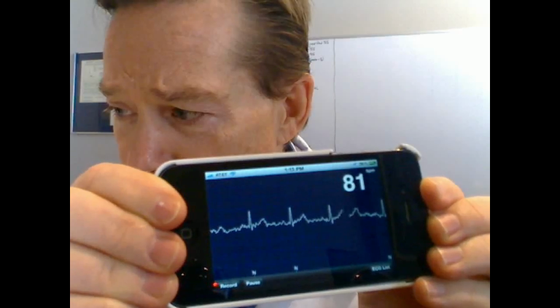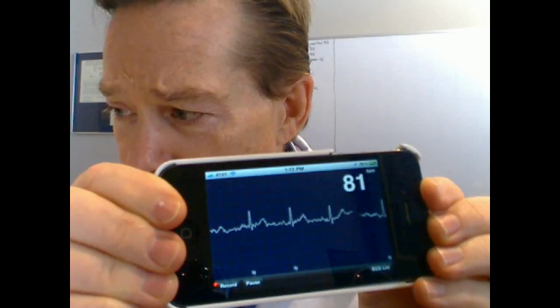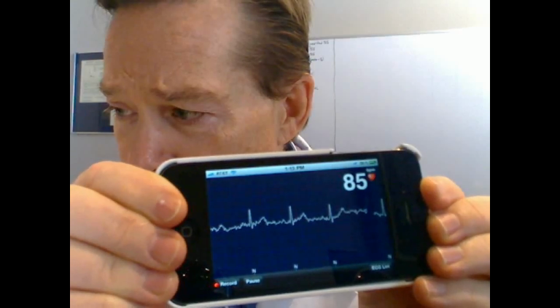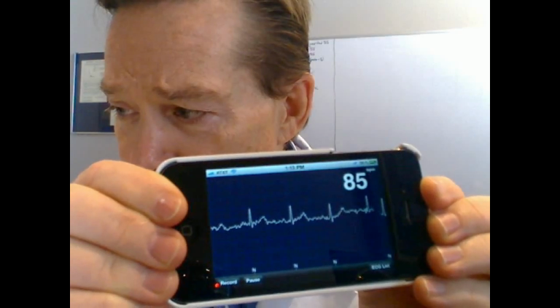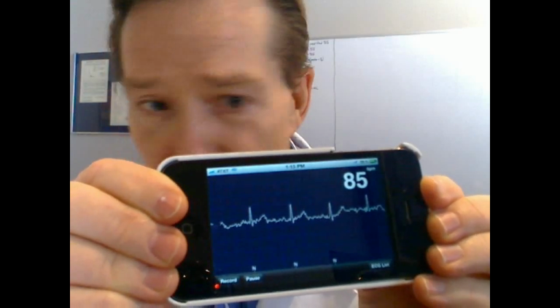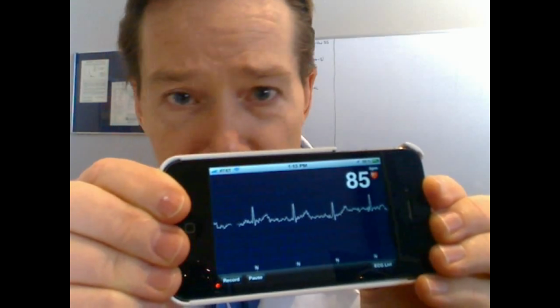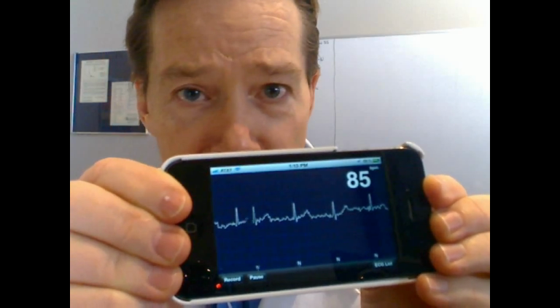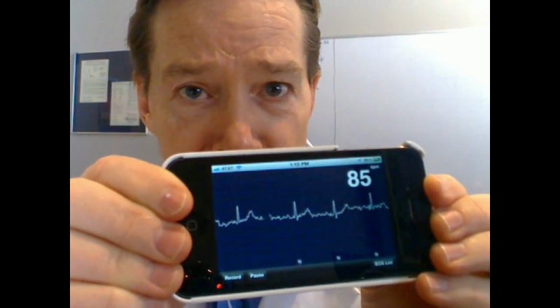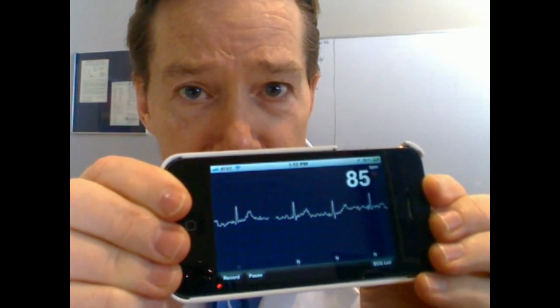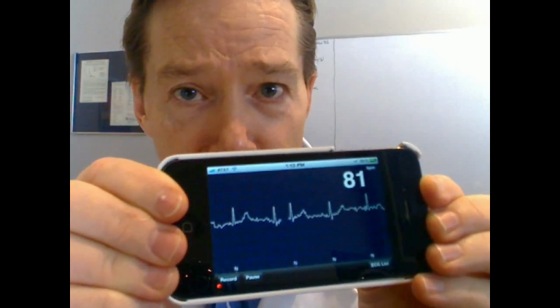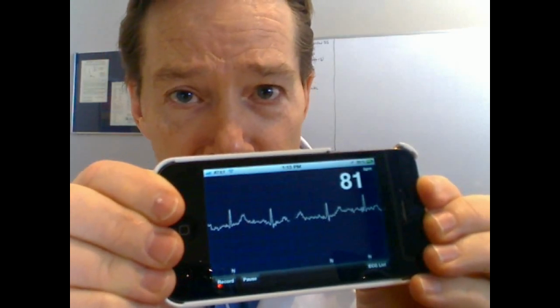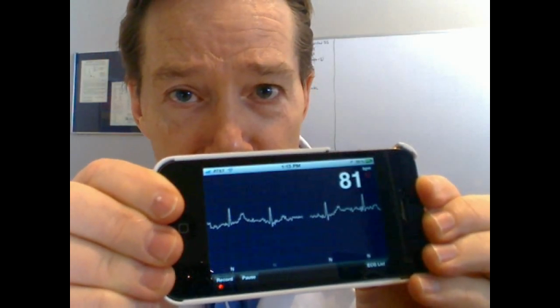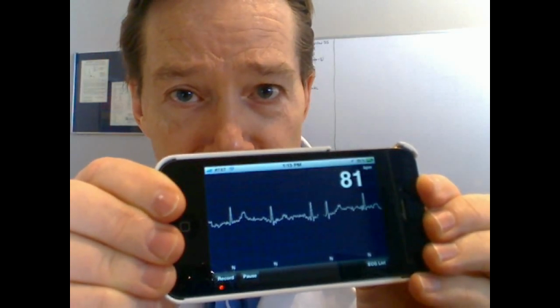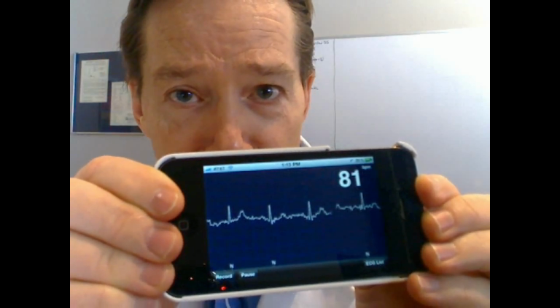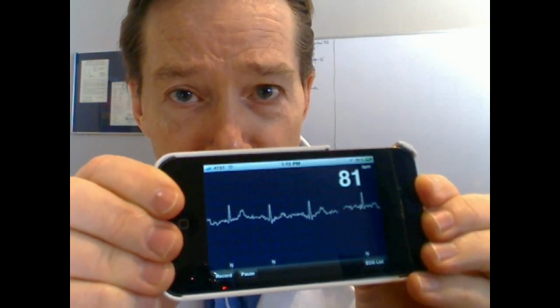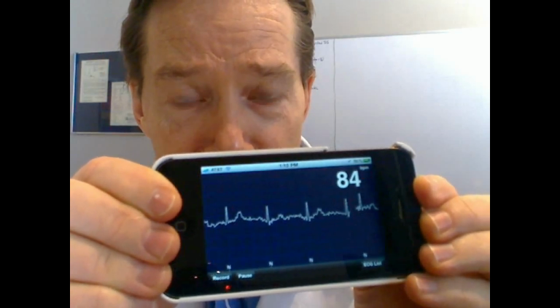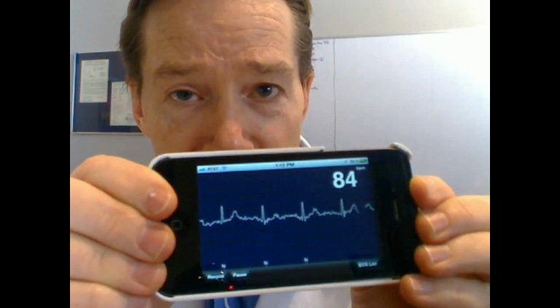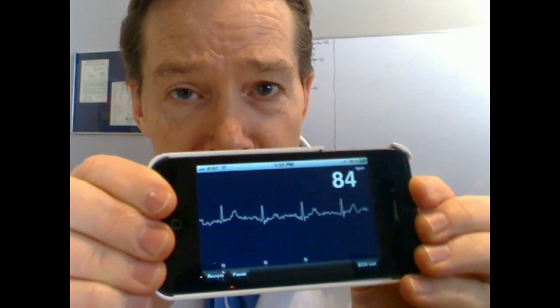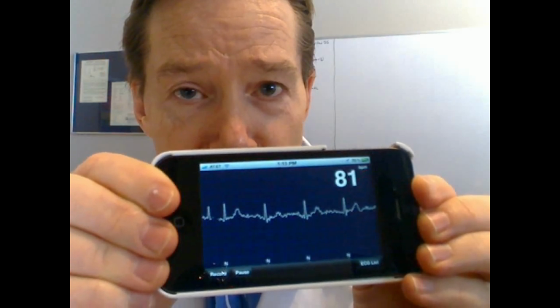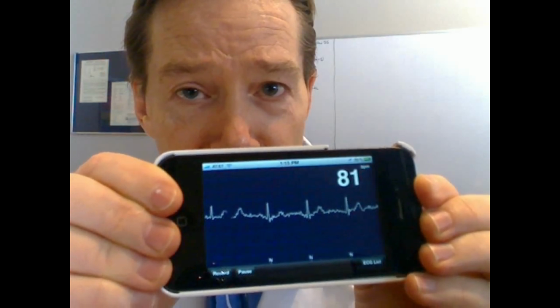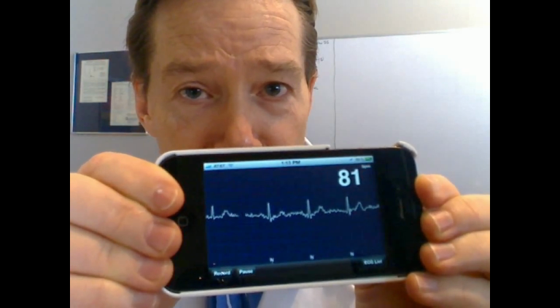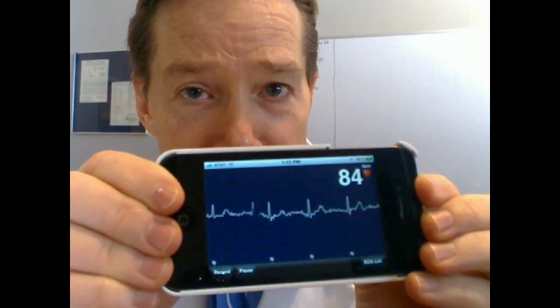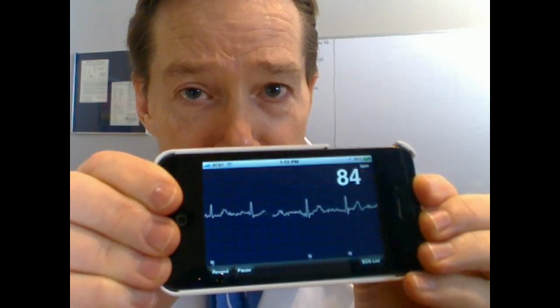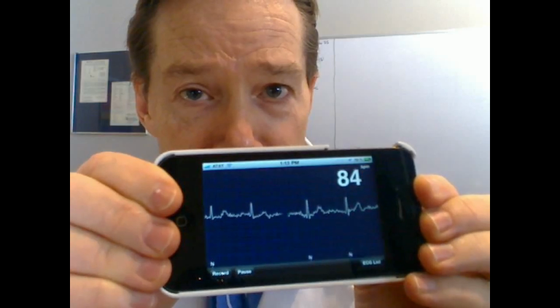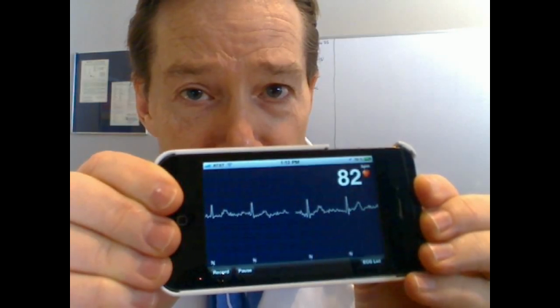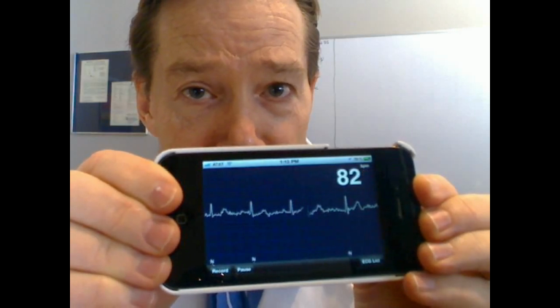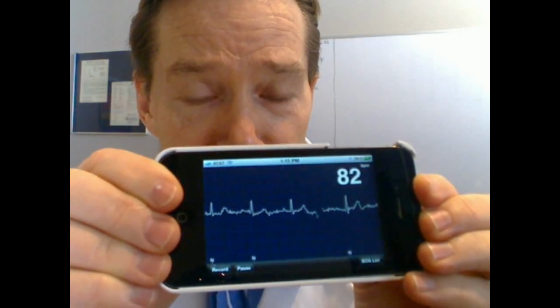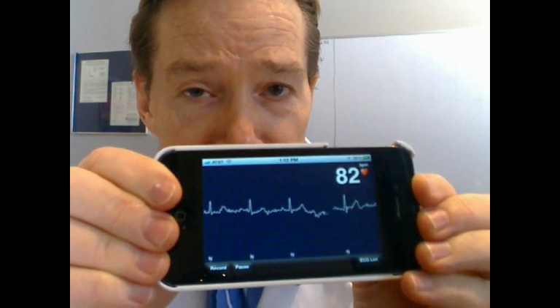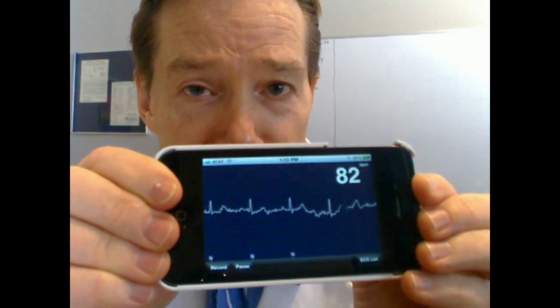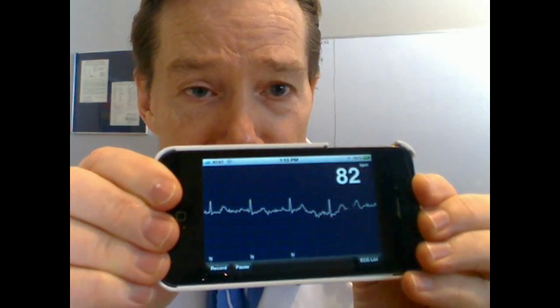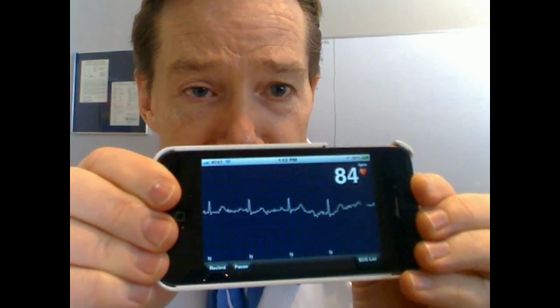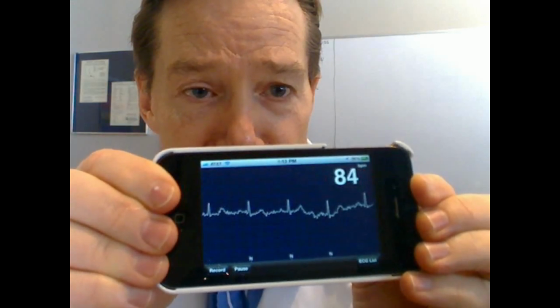You can see the P waves and I'm not holding it very stable. If I was holding it in my lap, it would be a completely clean ECG.